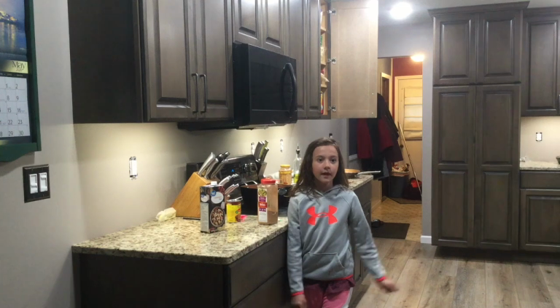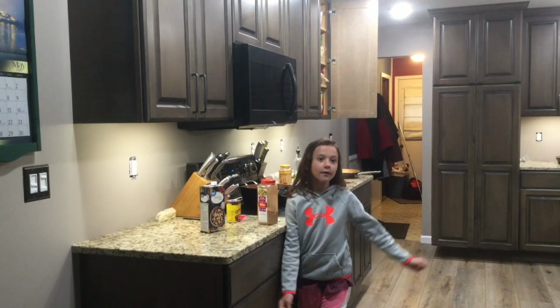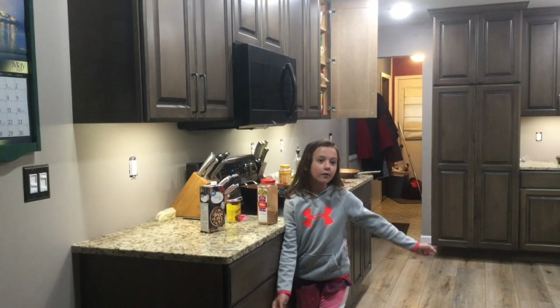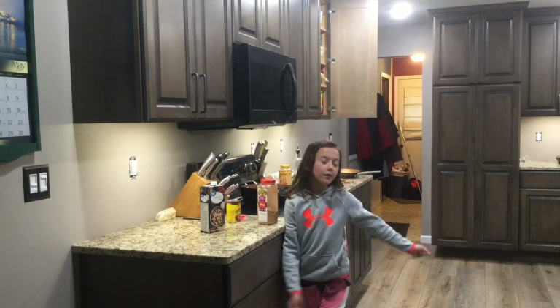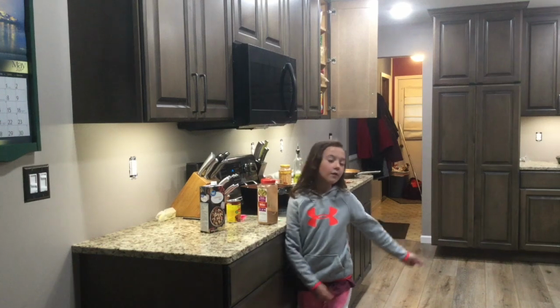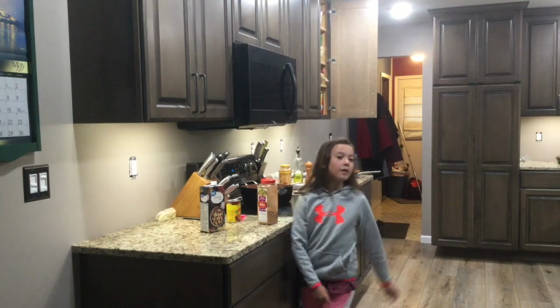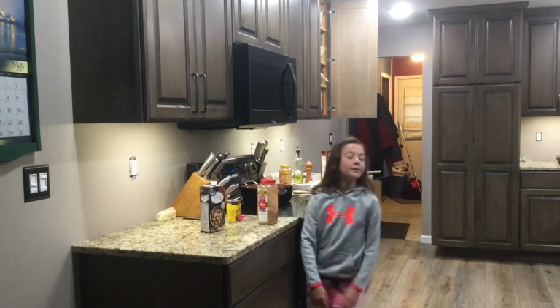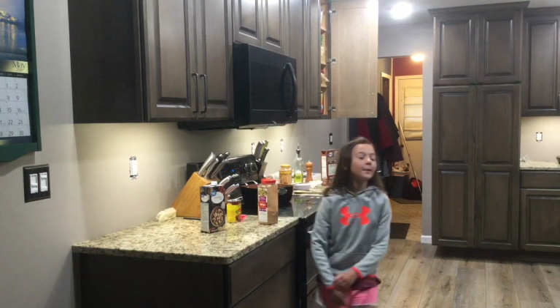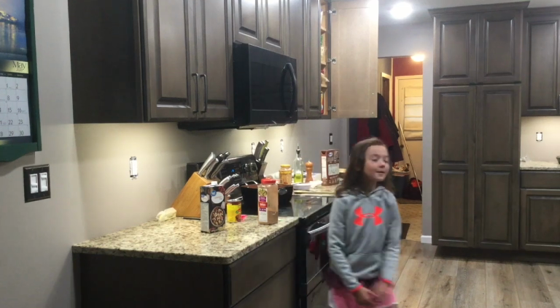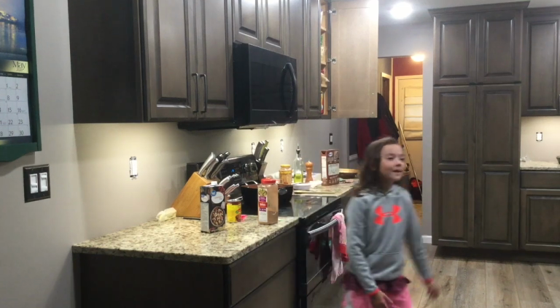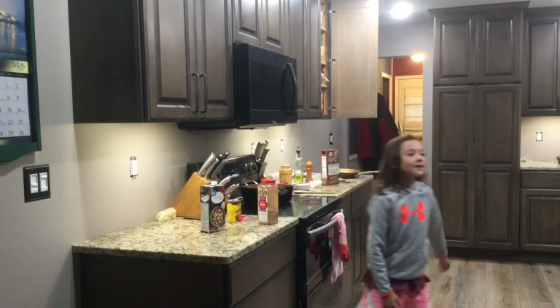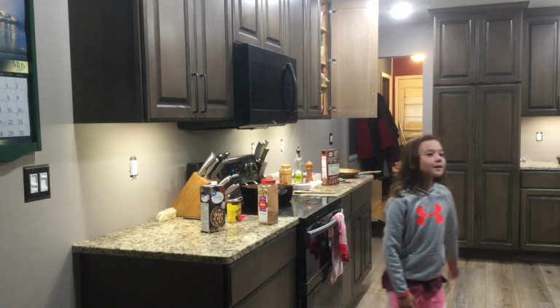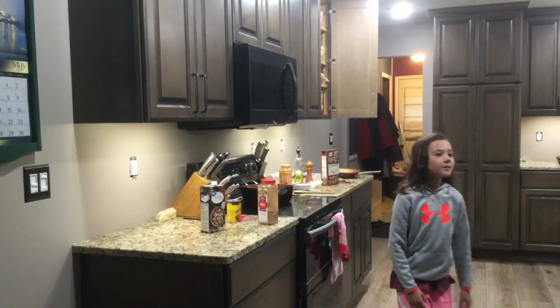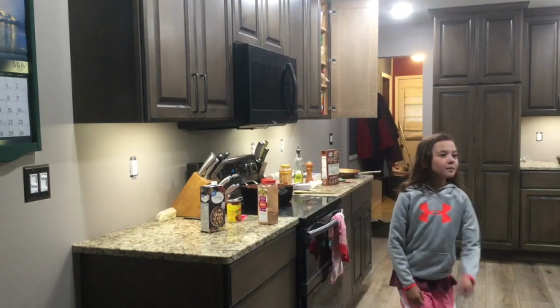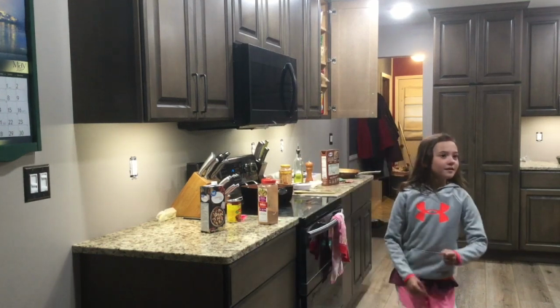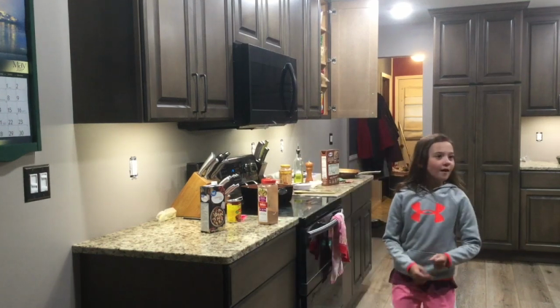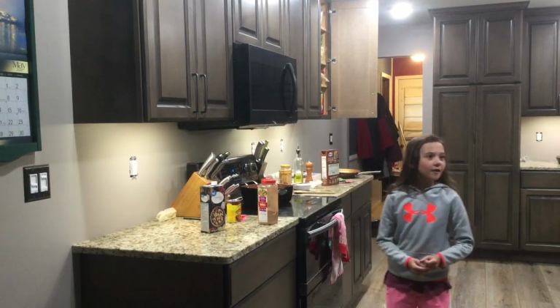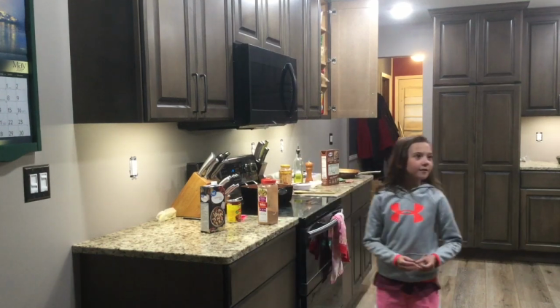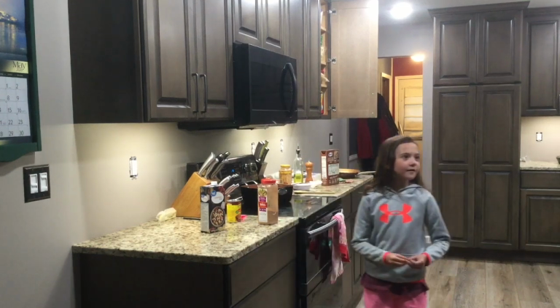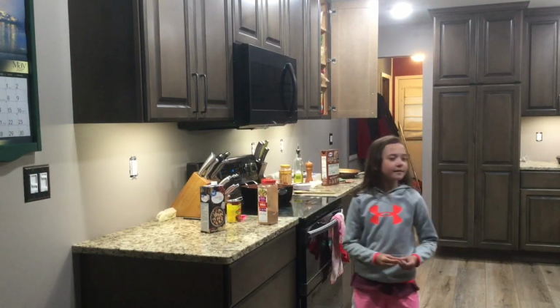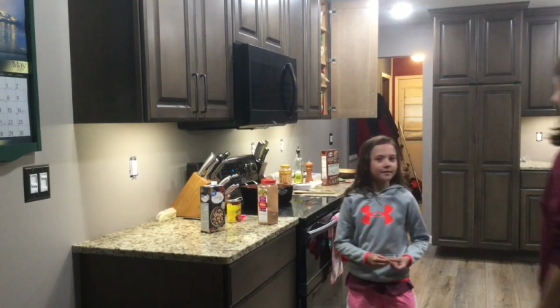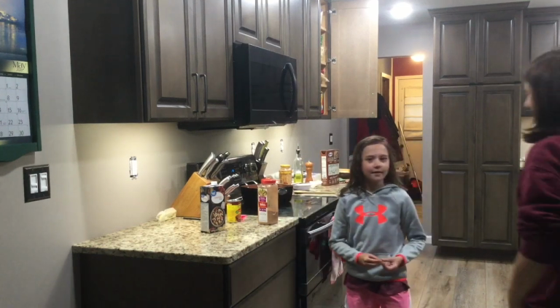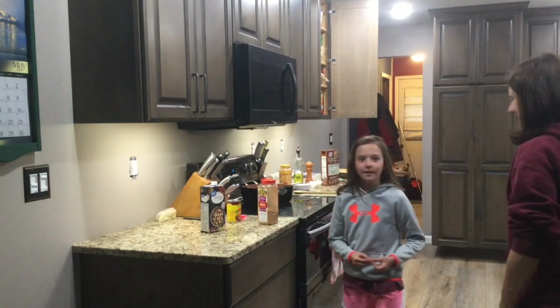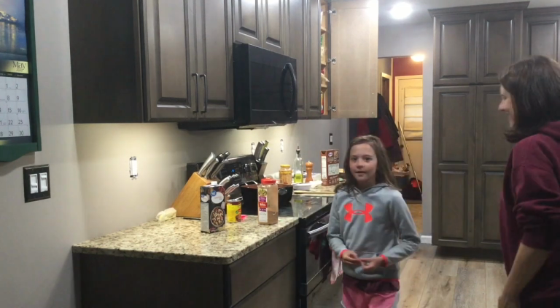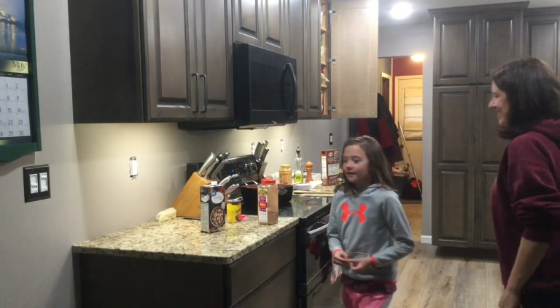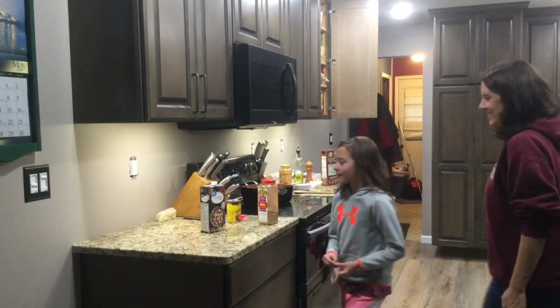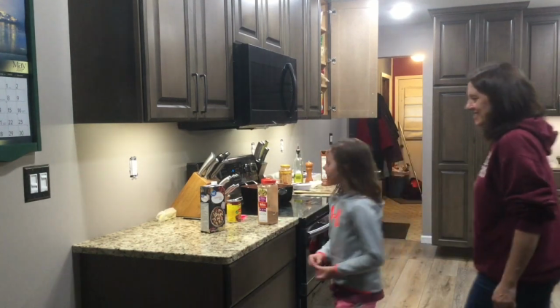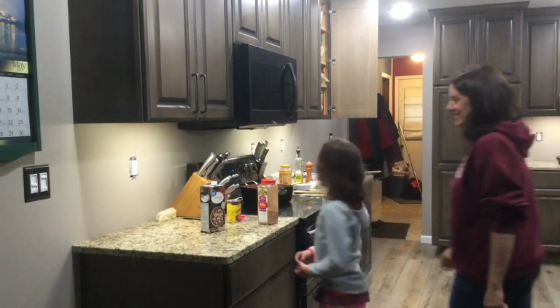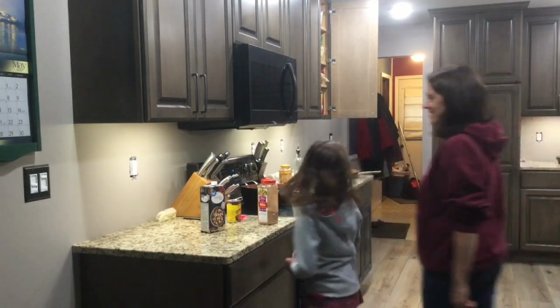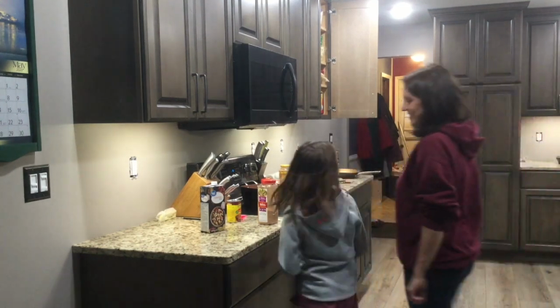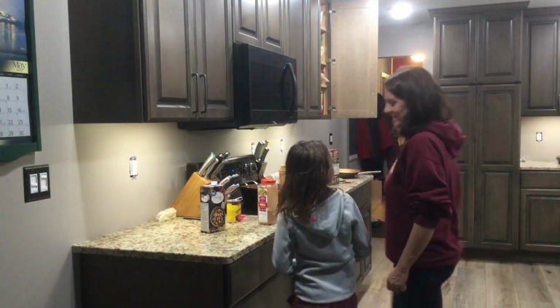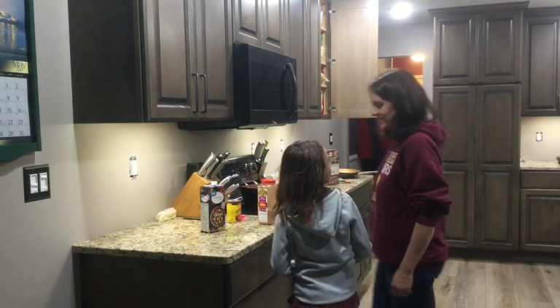Hello everyone, welcome to Cooking with Ms. Carlson, Day 76.